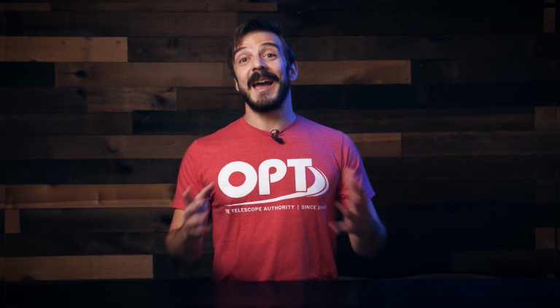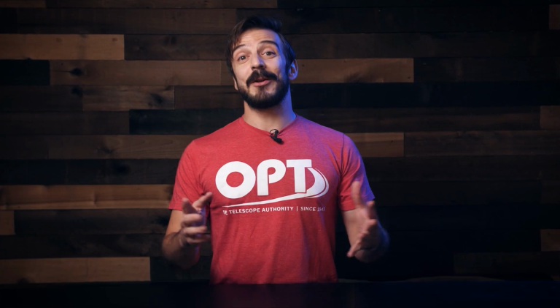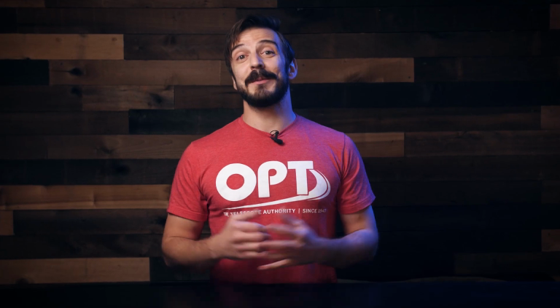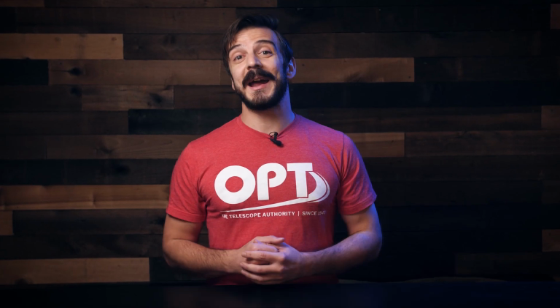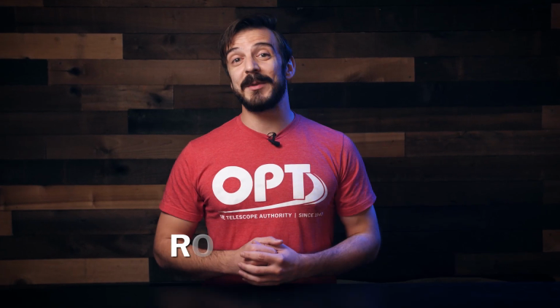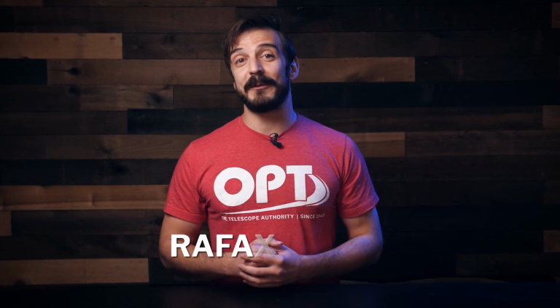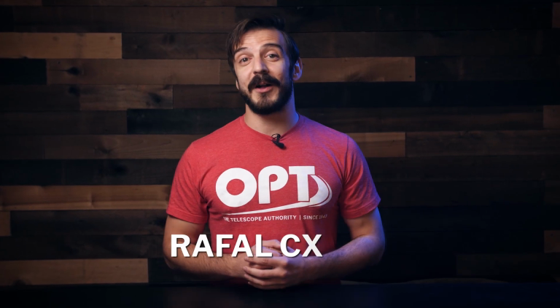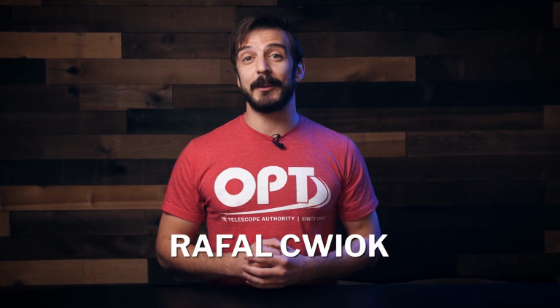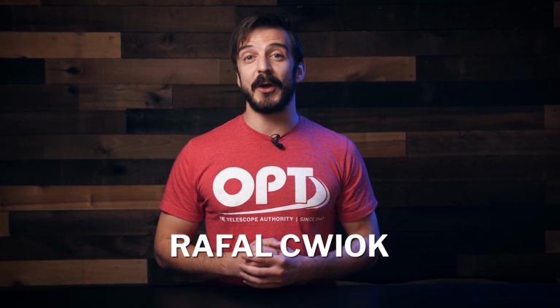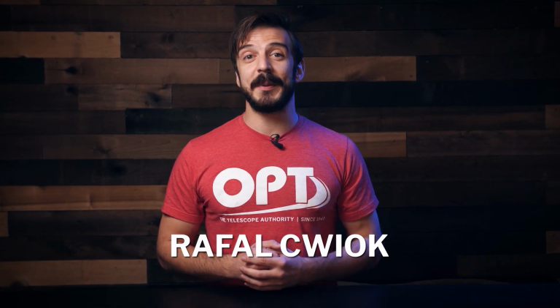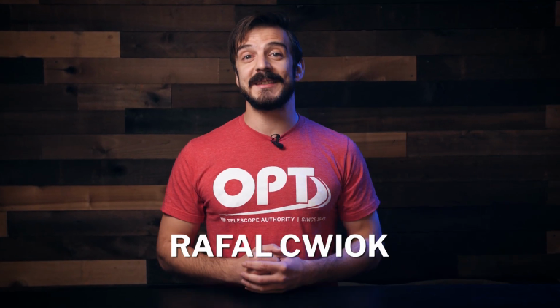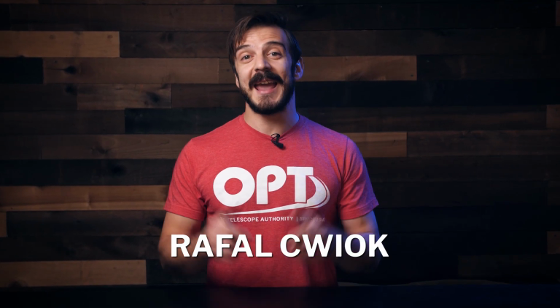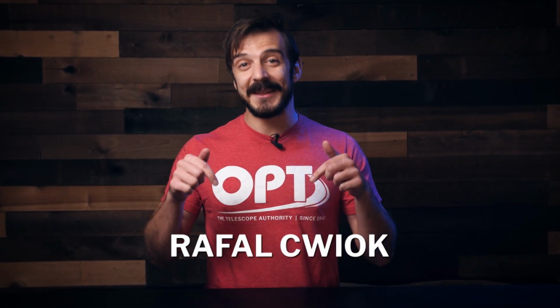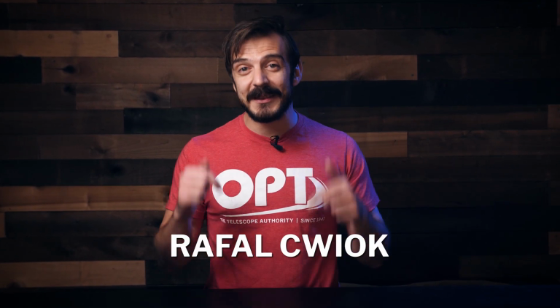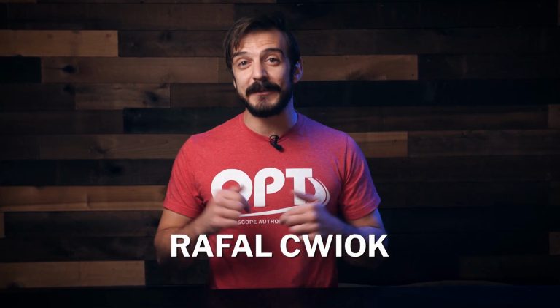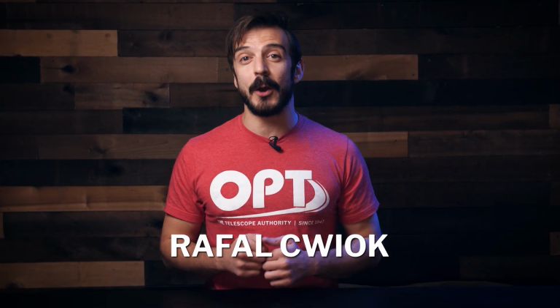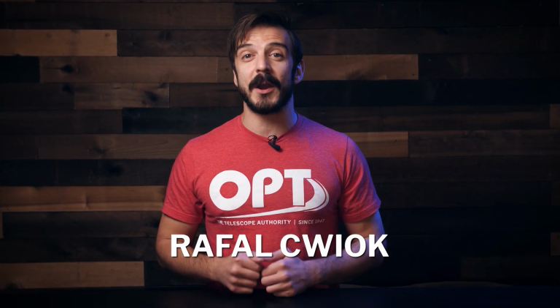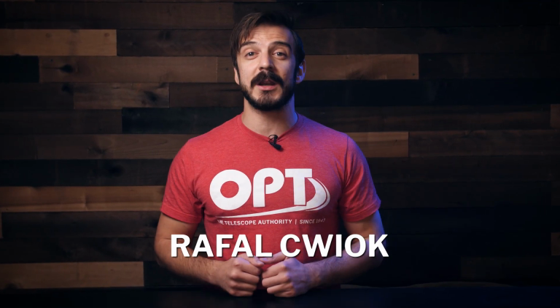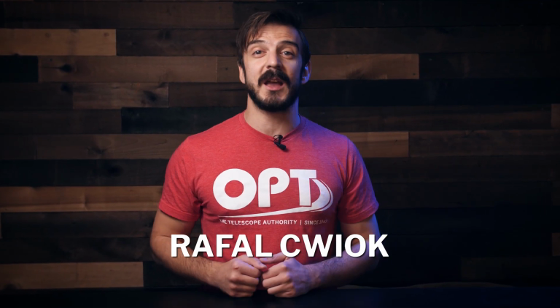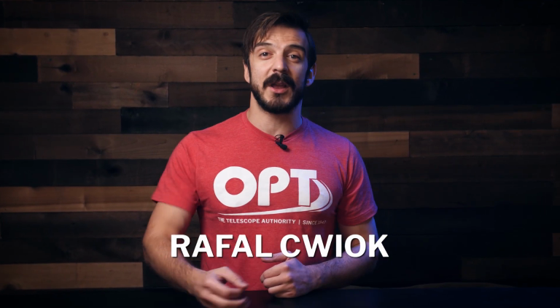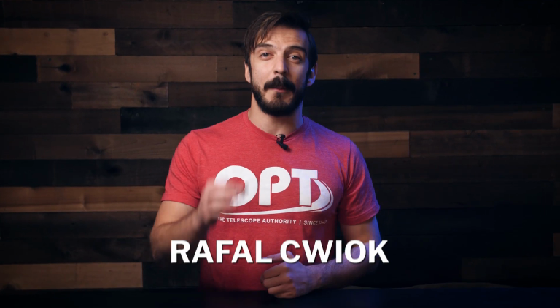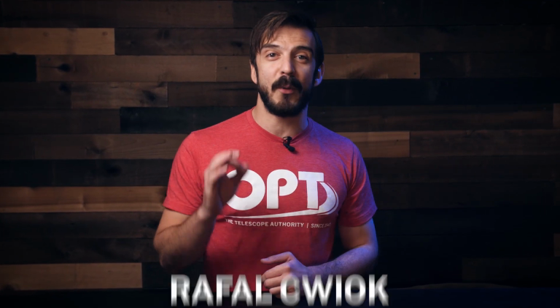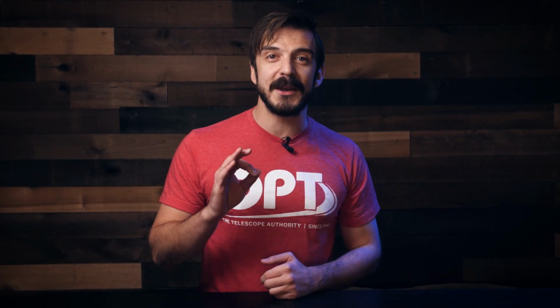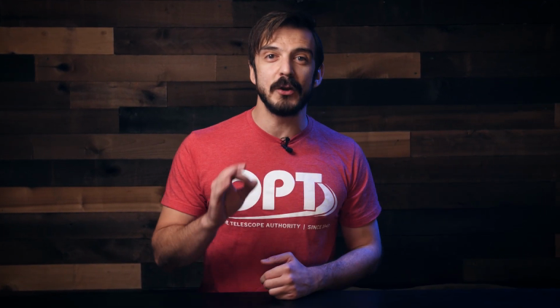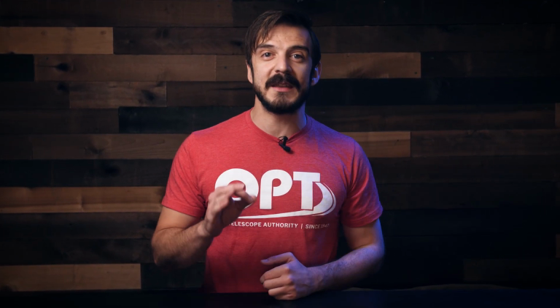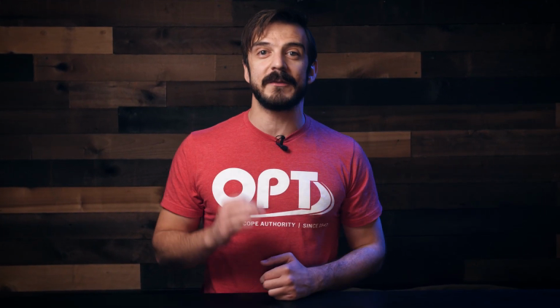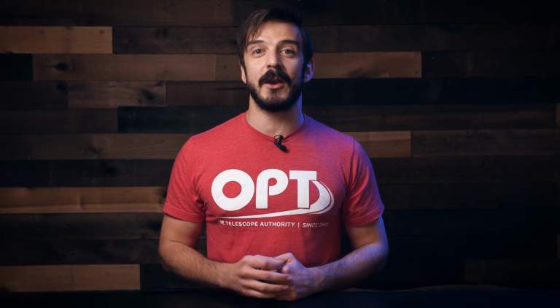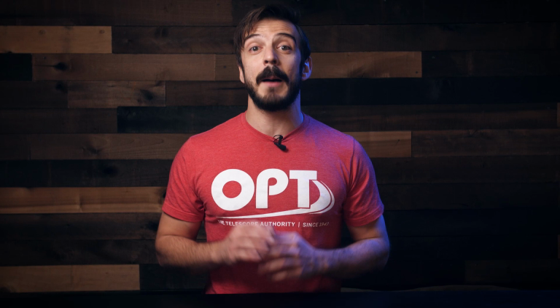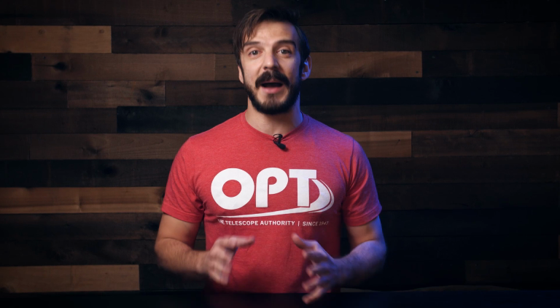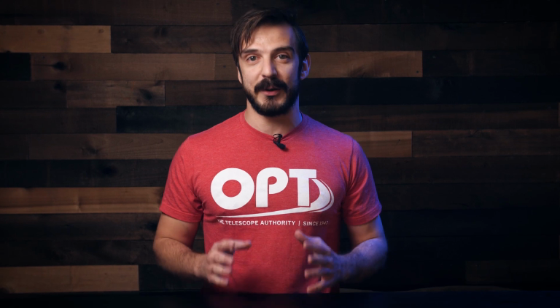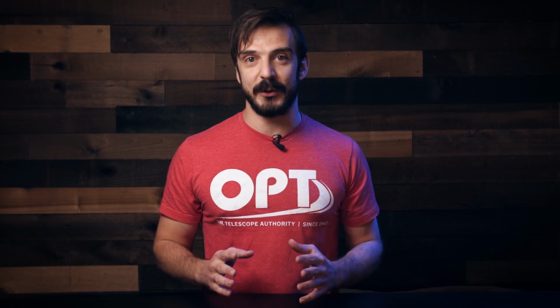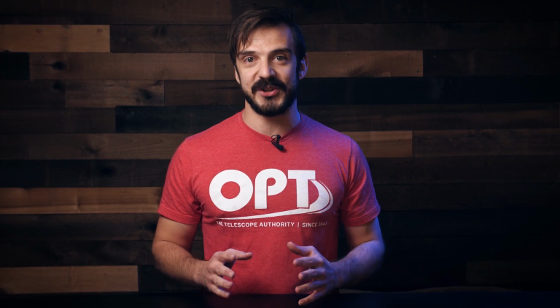Hey everyone, my name is Rafal here with OPT and in this video we are going to be covering a brand new piece of gear by Prima Luce.